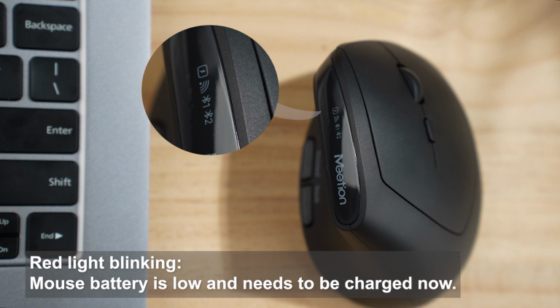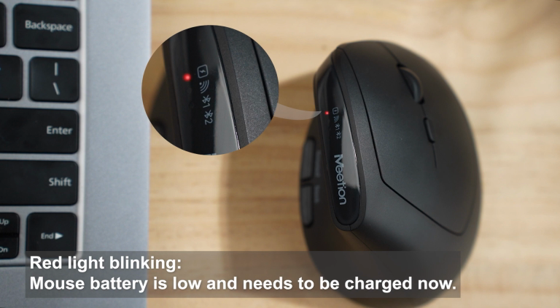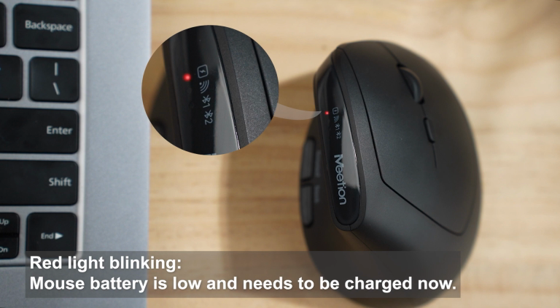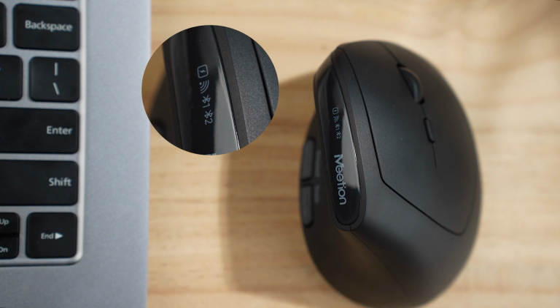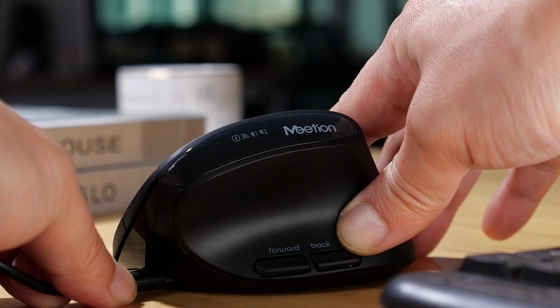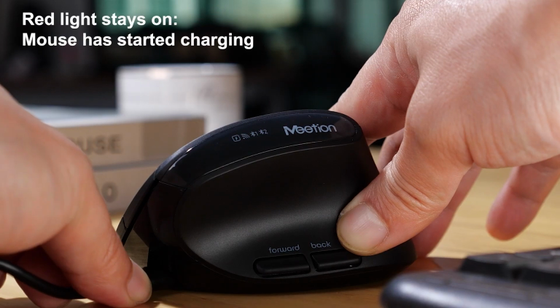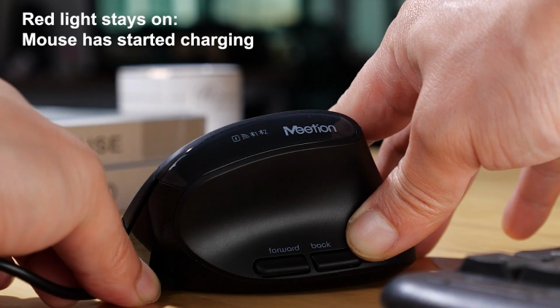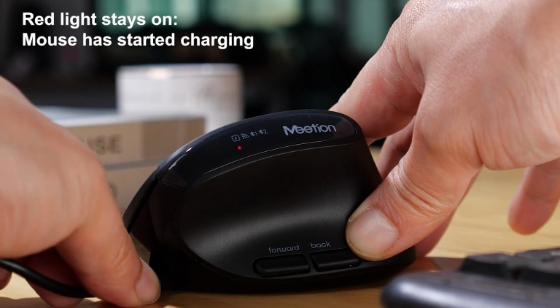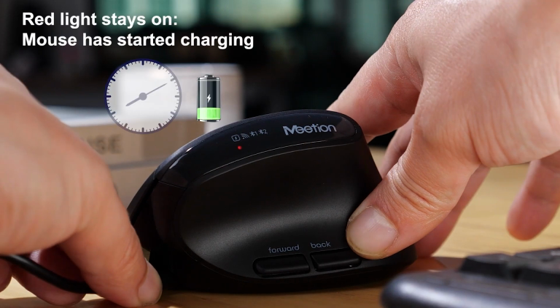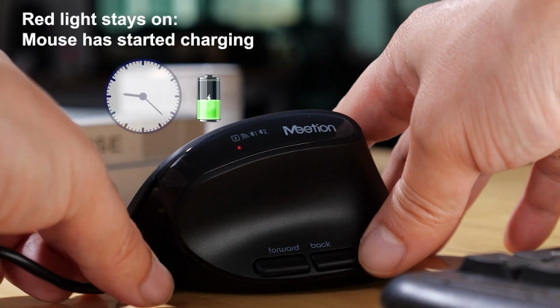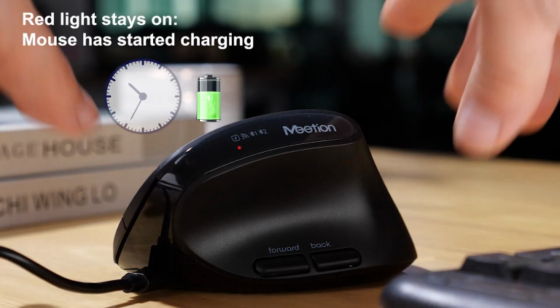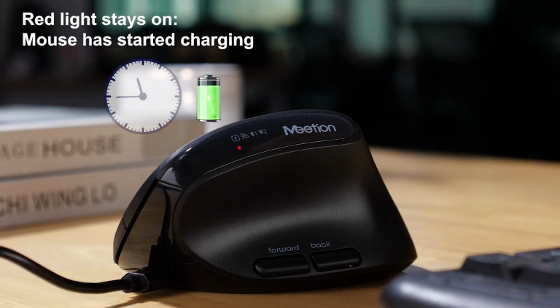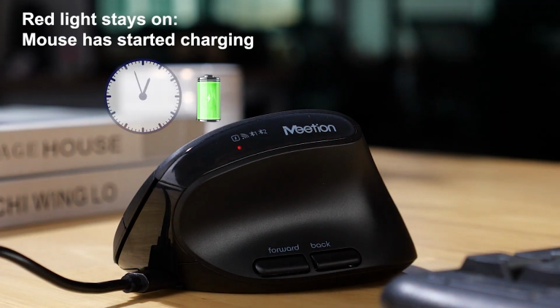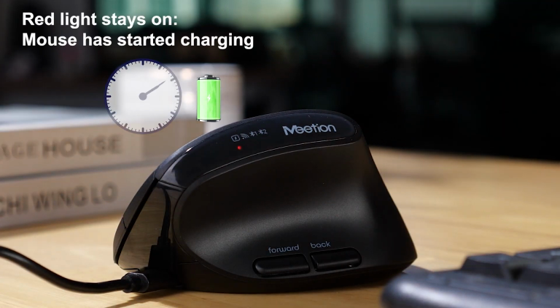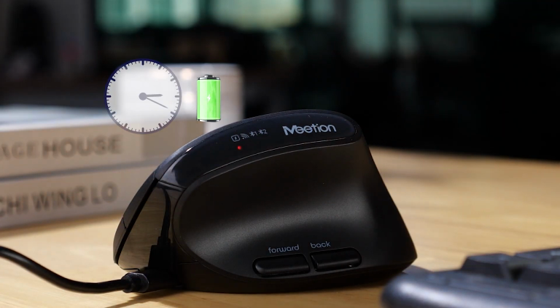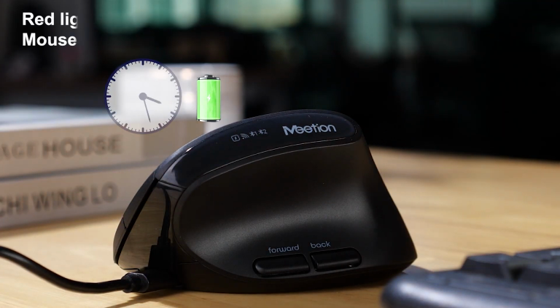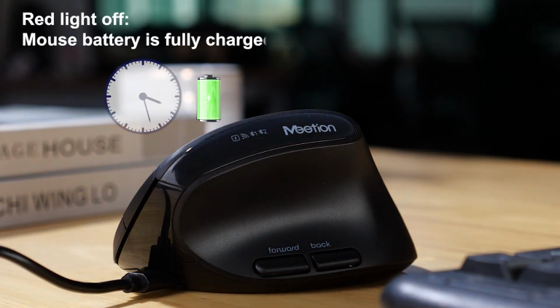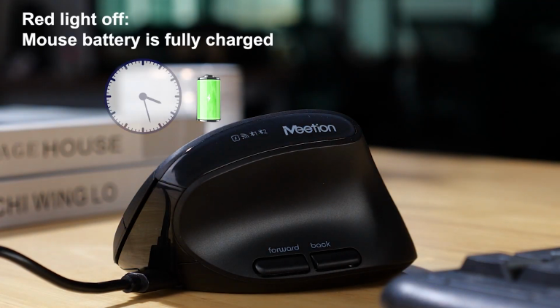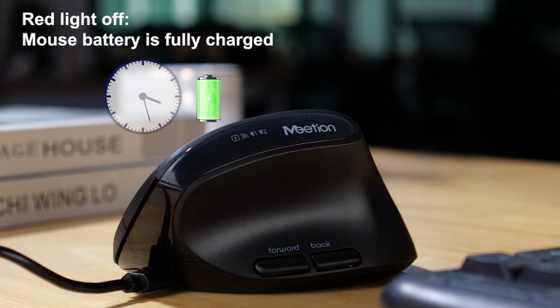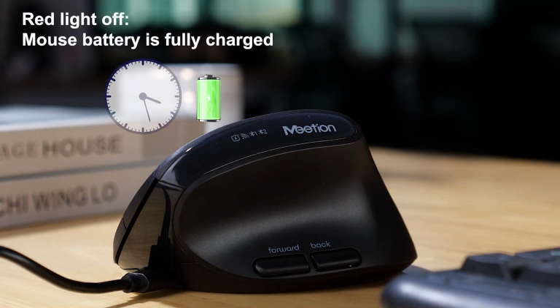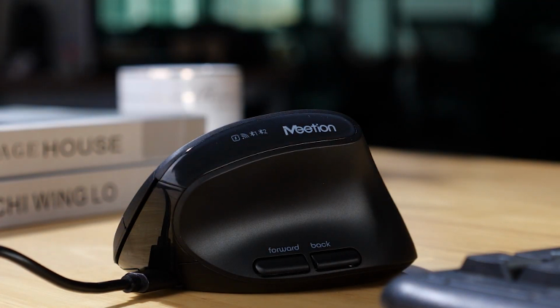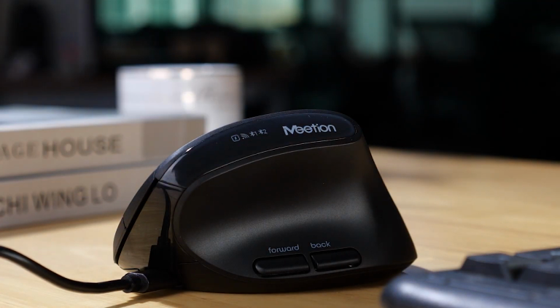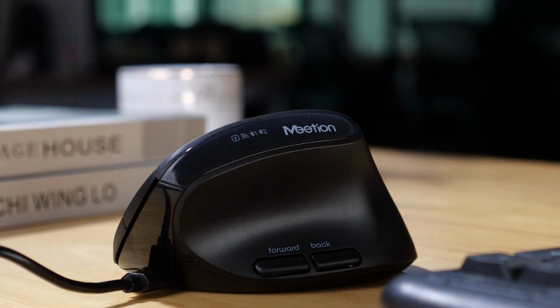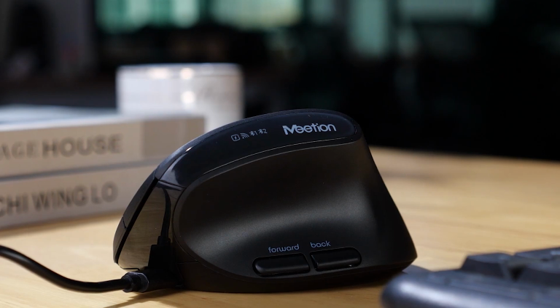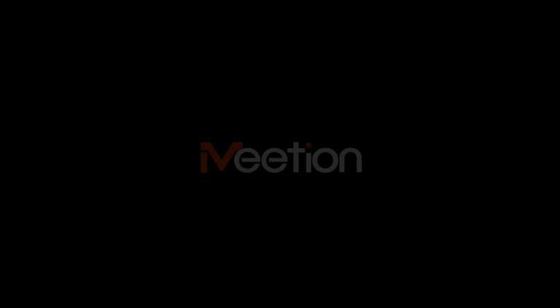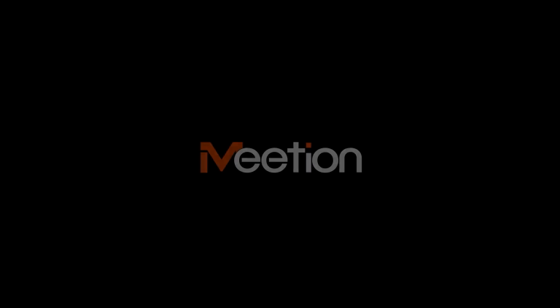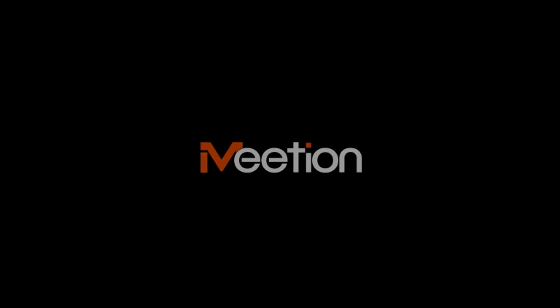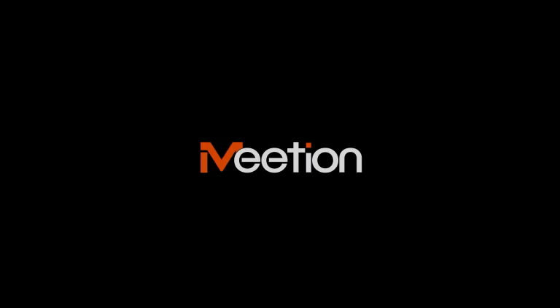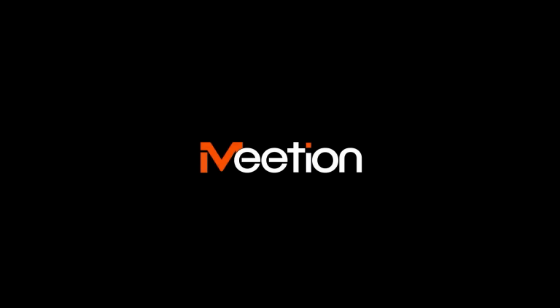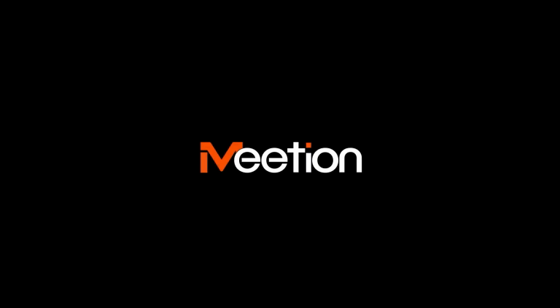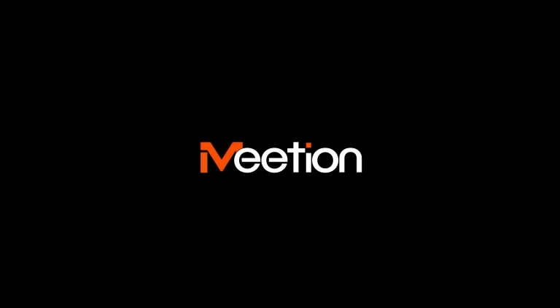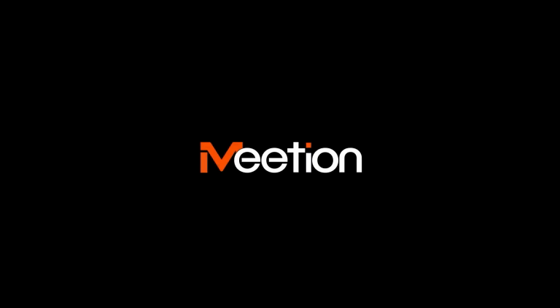Indicator light description: red light blinking means the battery is low and needs to be charged. Red light stays on means charging. Red light off means fully charged.